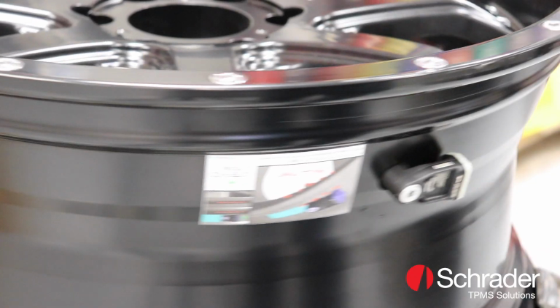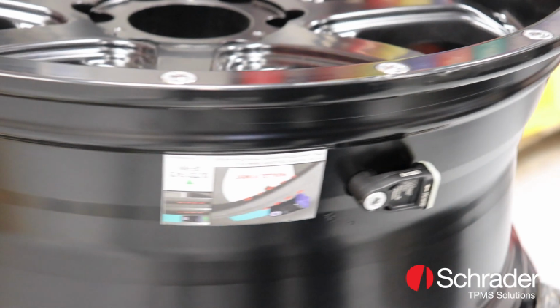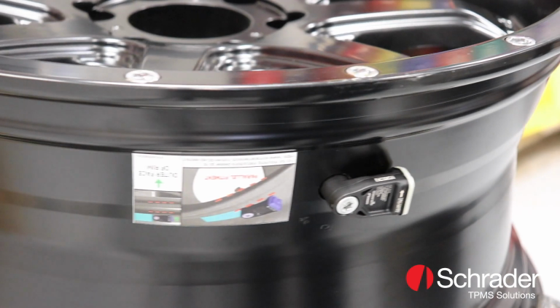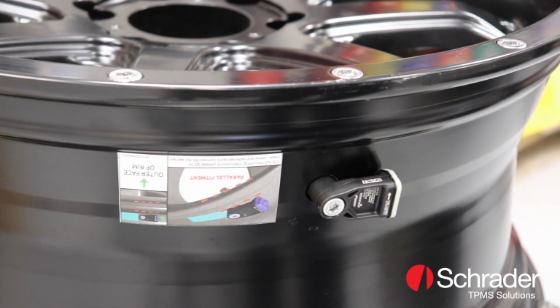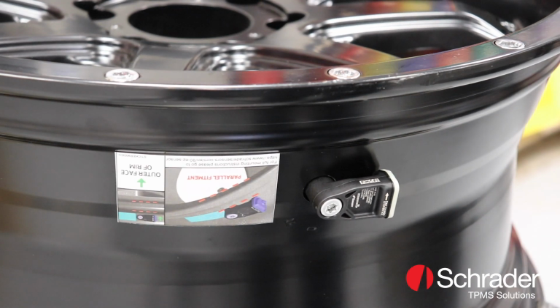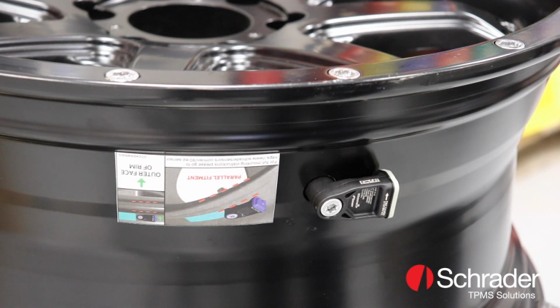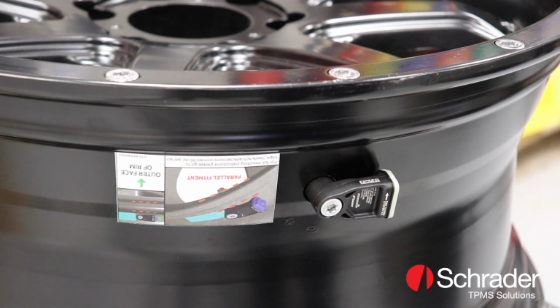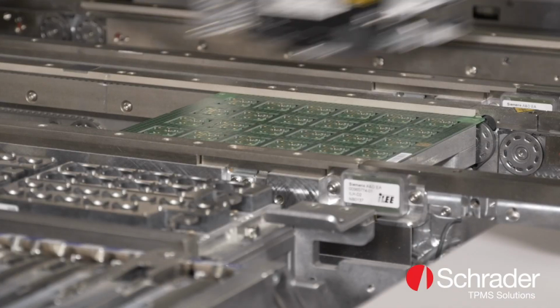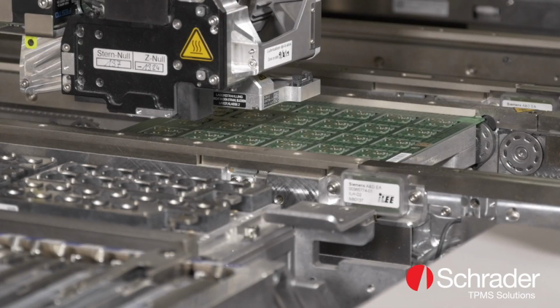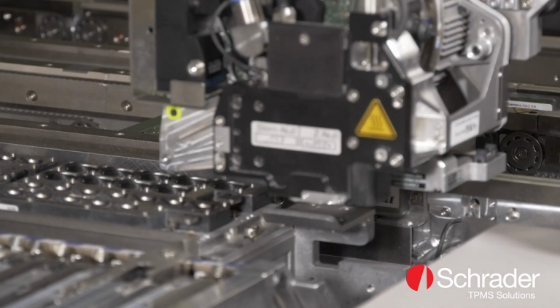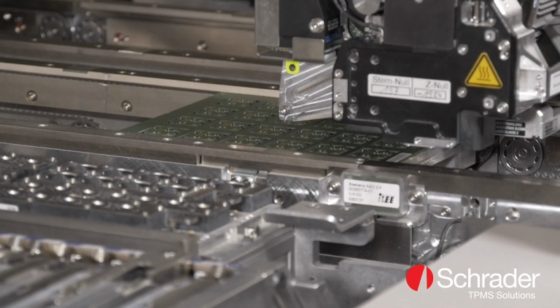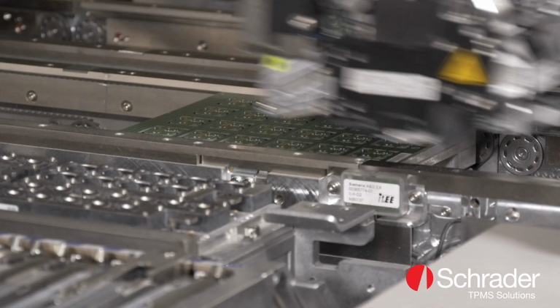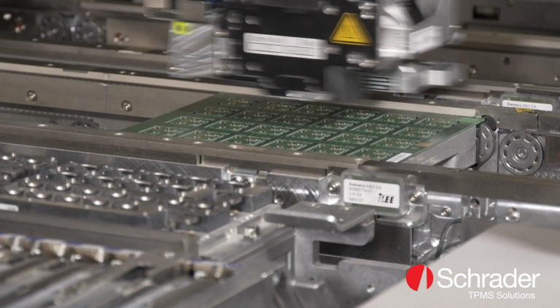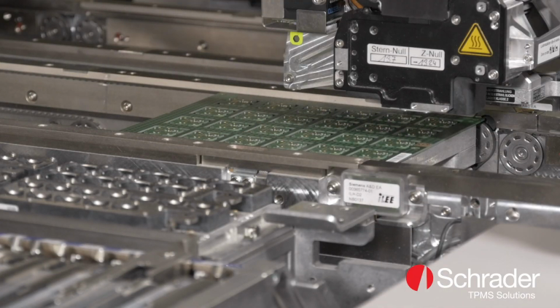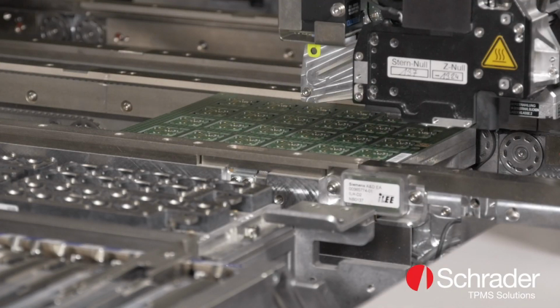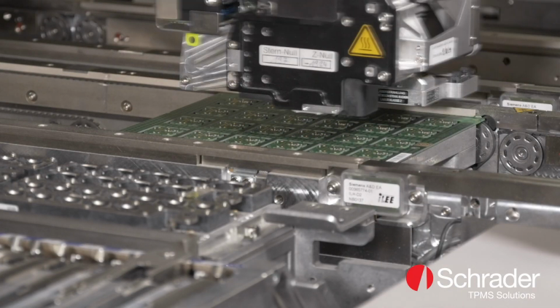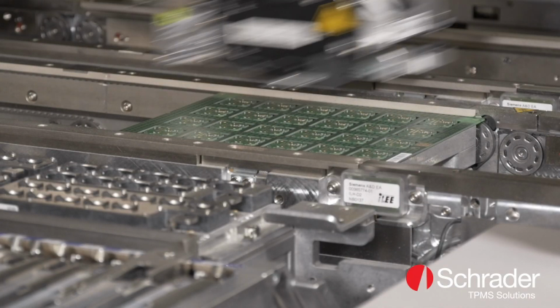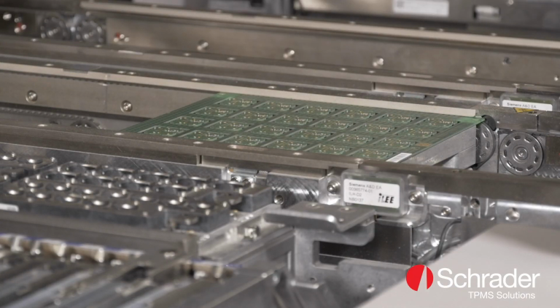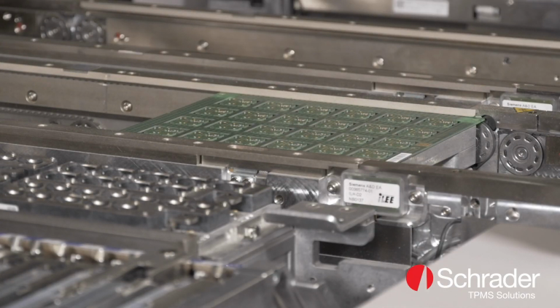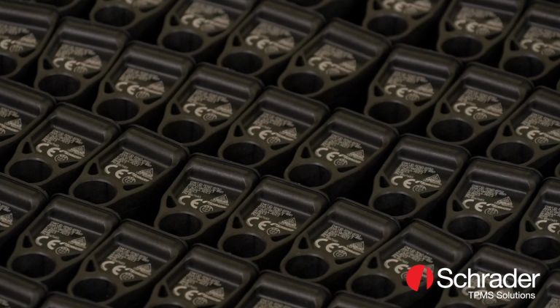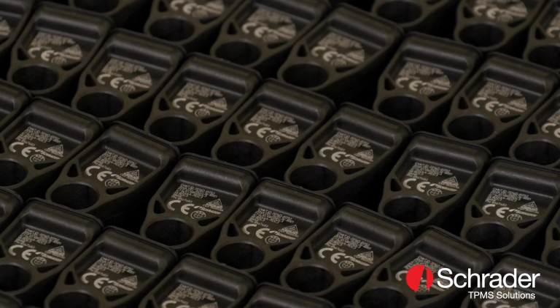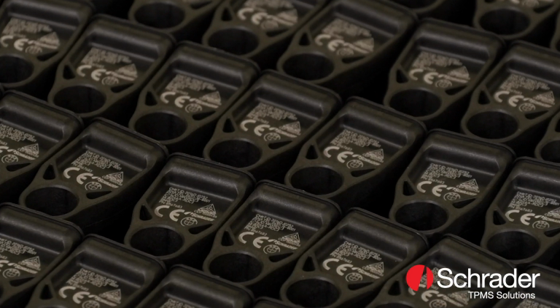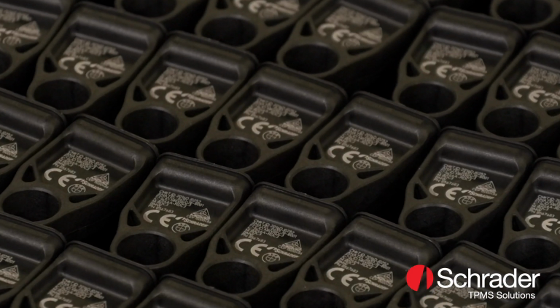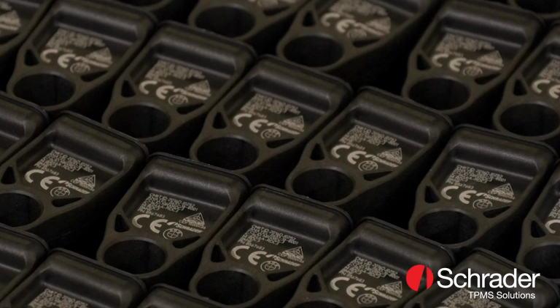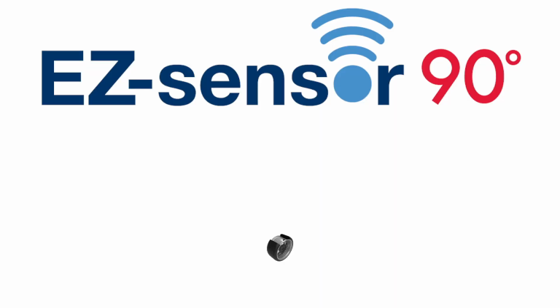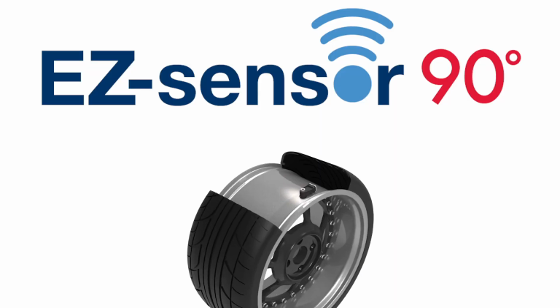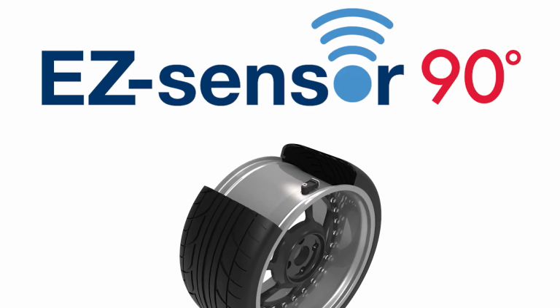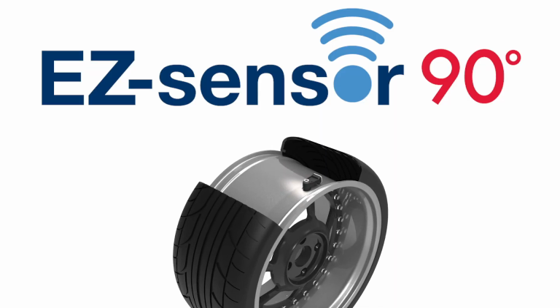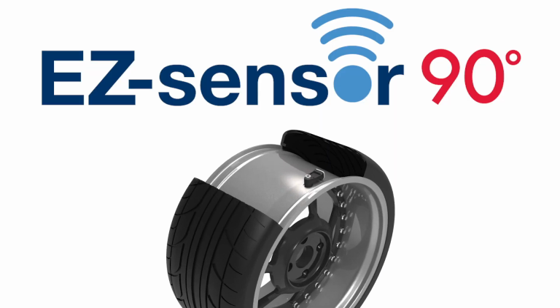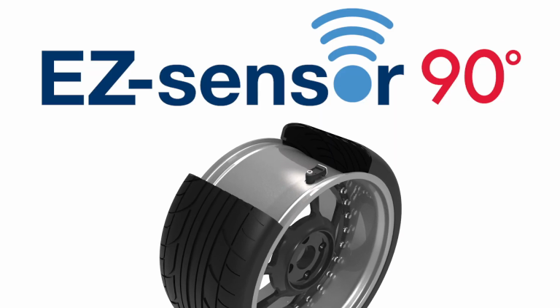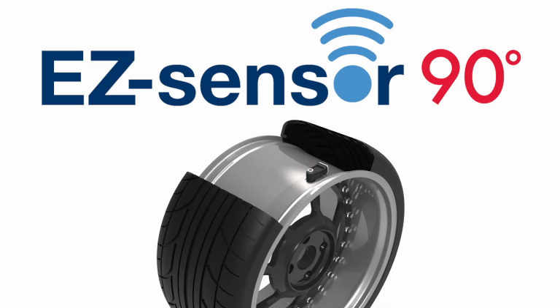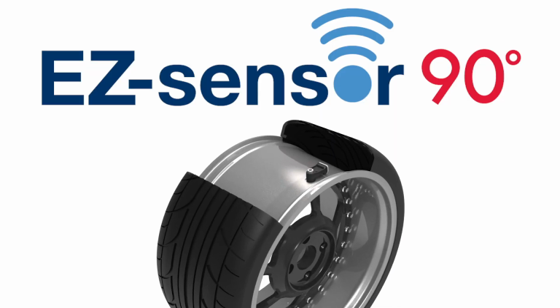Our new OE validated sensor is the first solution to safely offer TPMS to drivers using rims with 90-degree valve fitments.